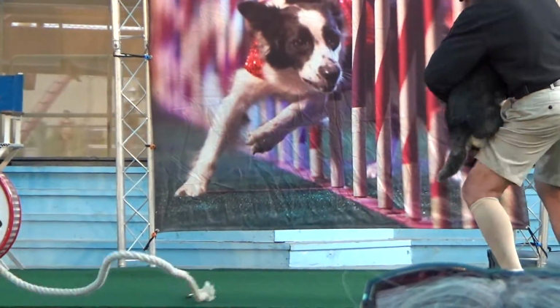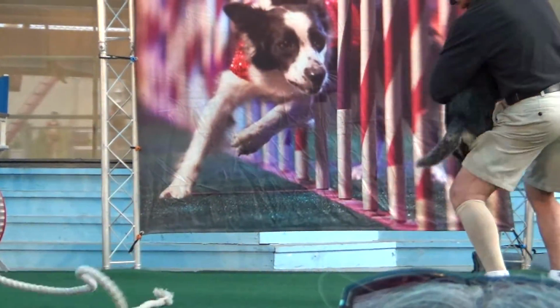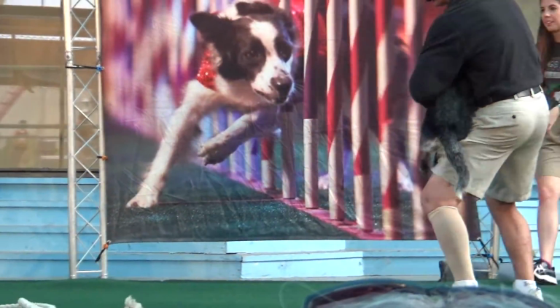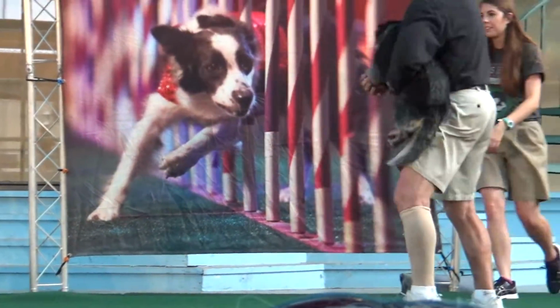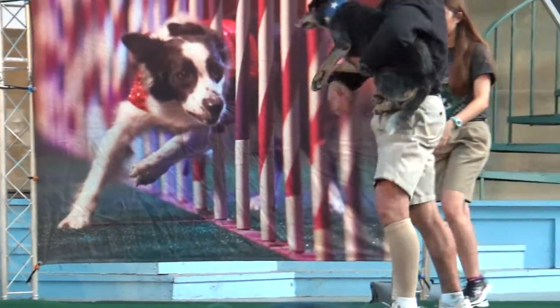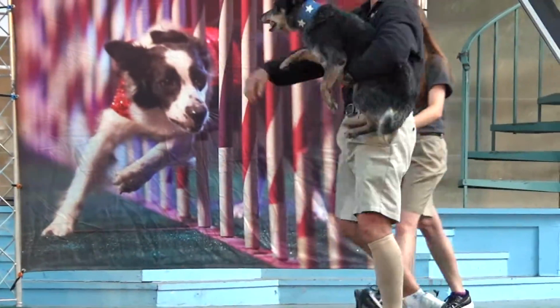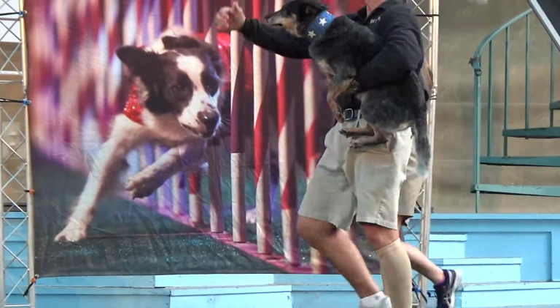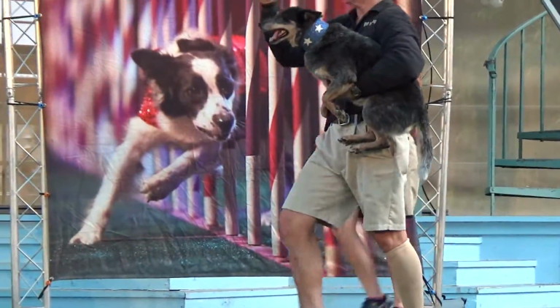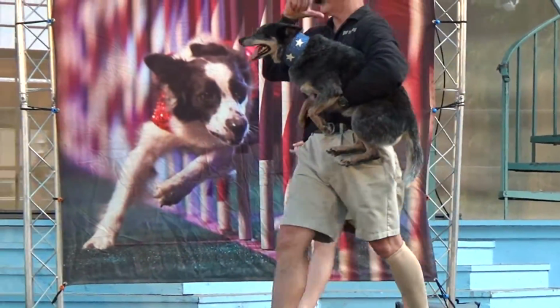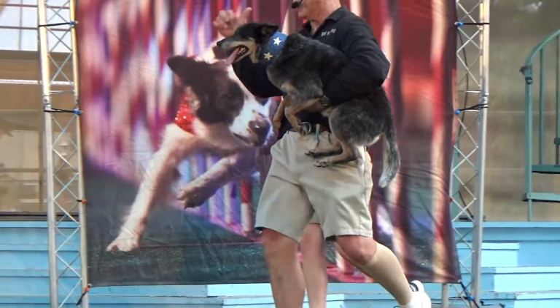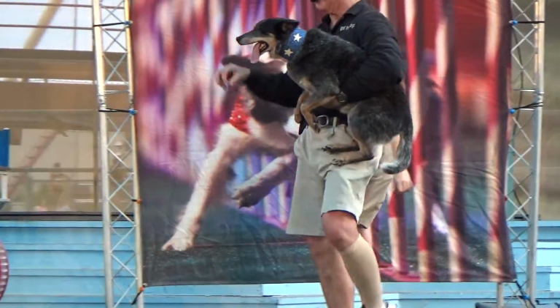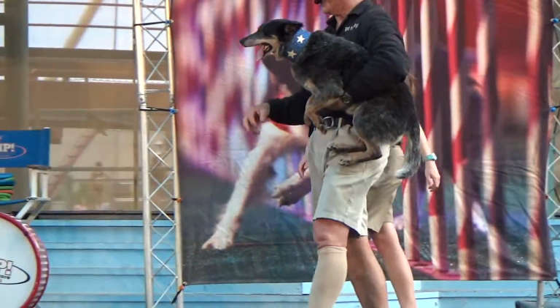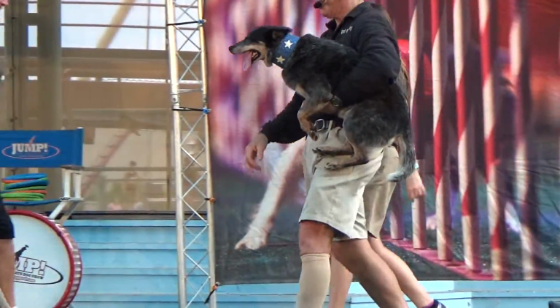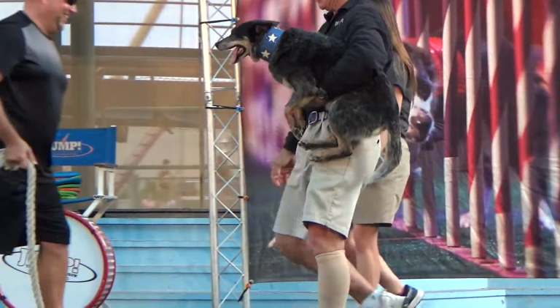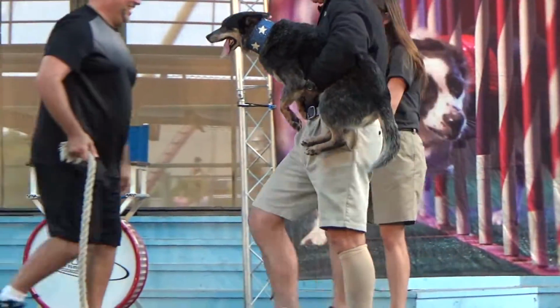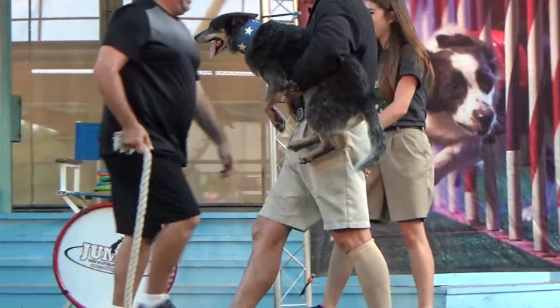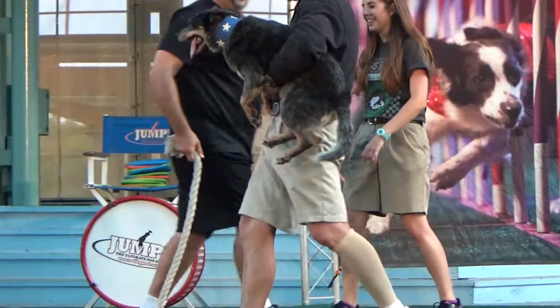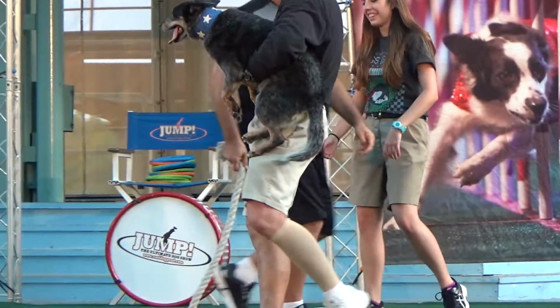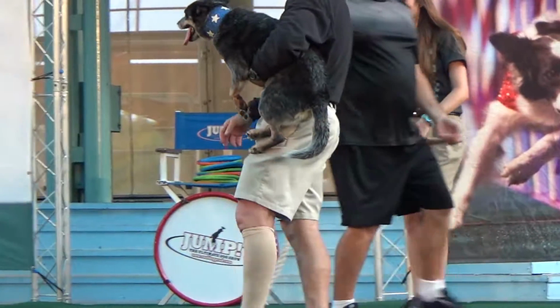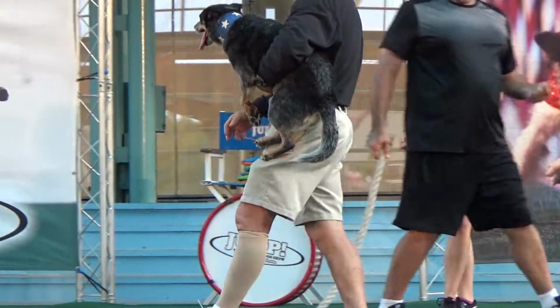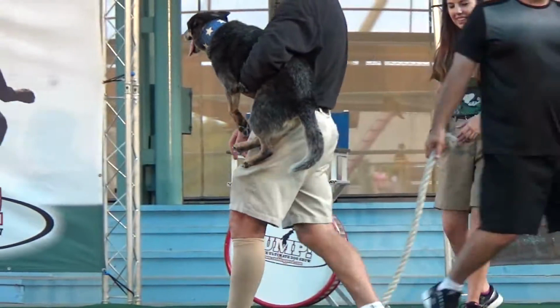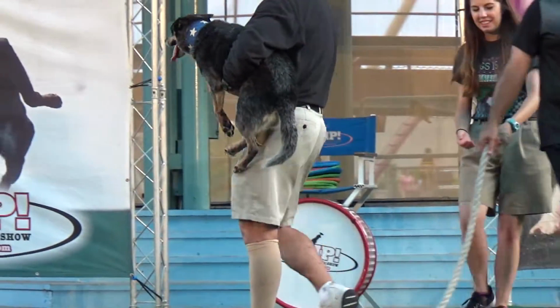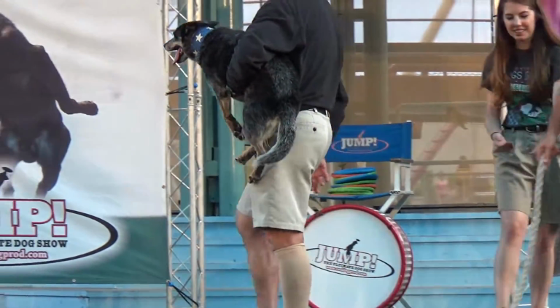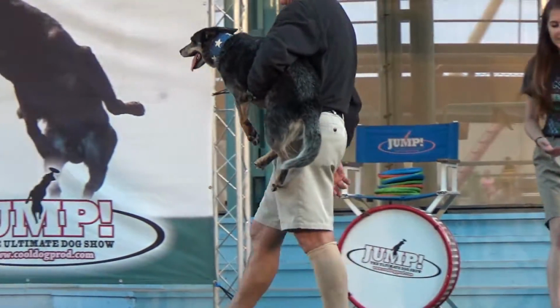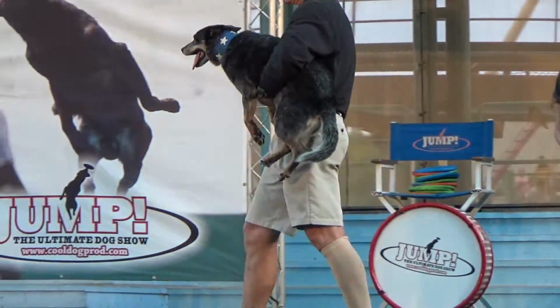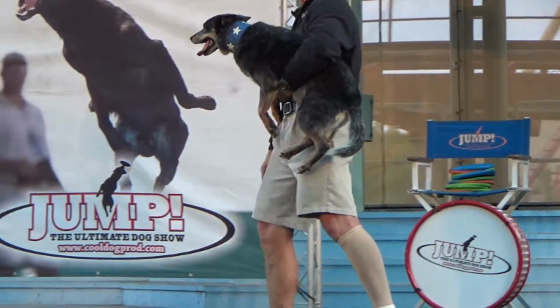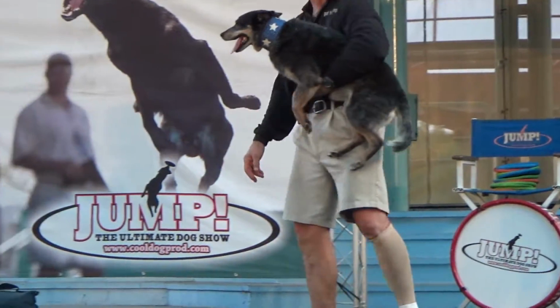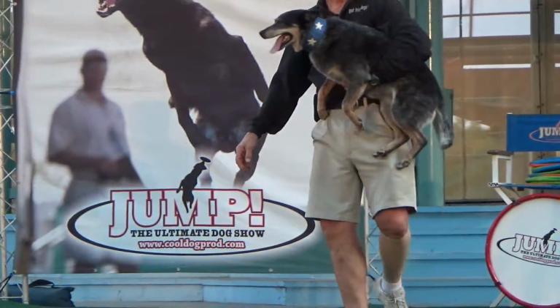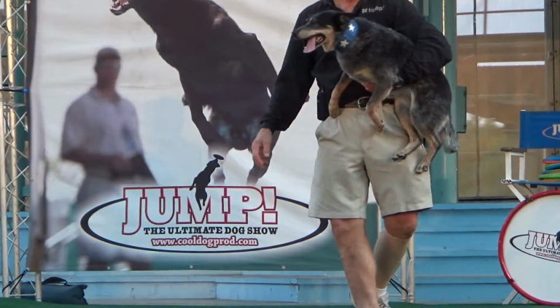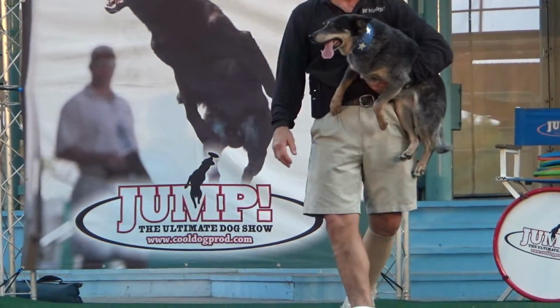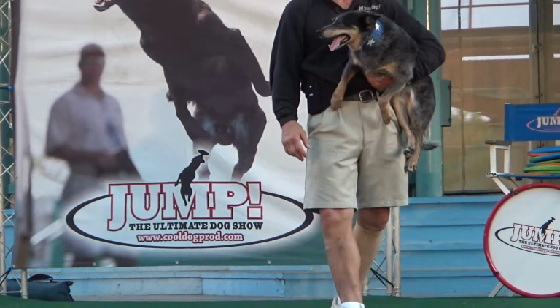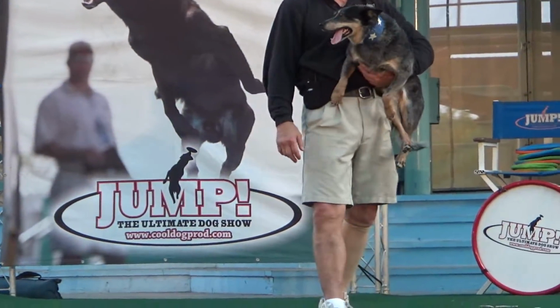Rod, let's switch sides, come on over here buddy. Now let's try something new guys, this is a lot of fun right here.